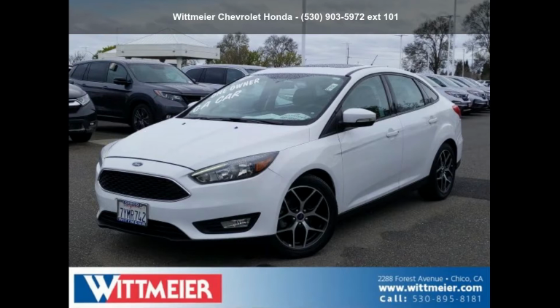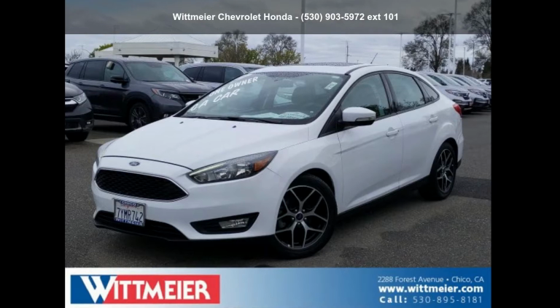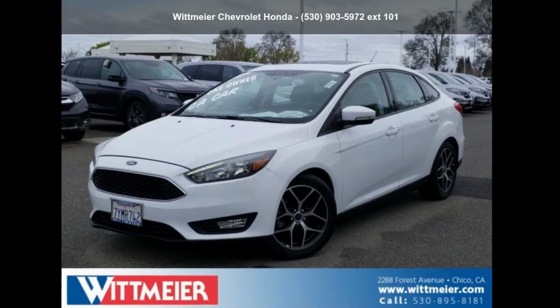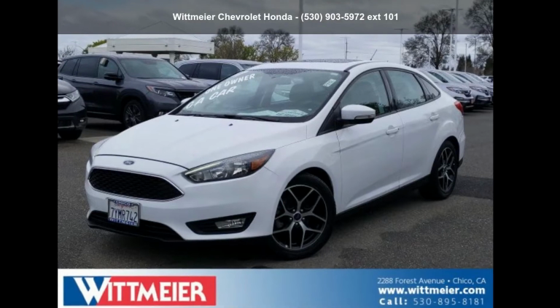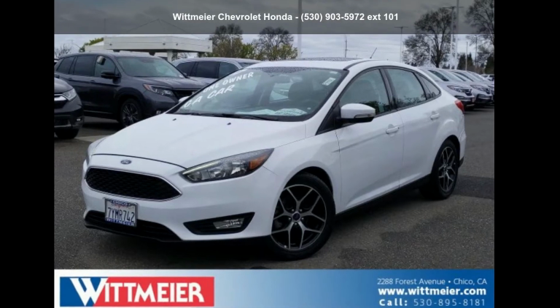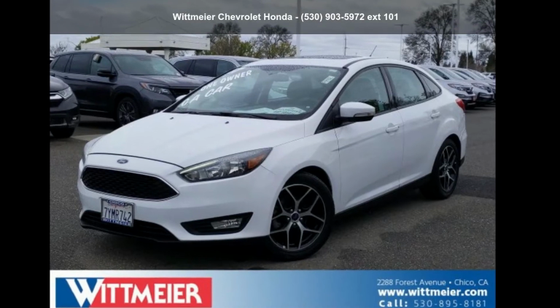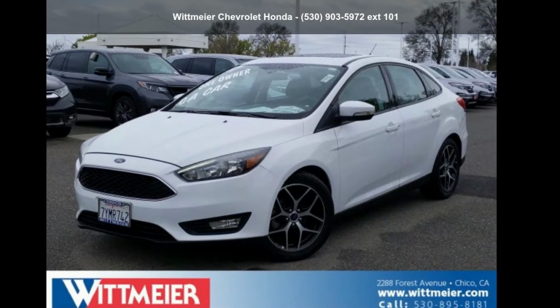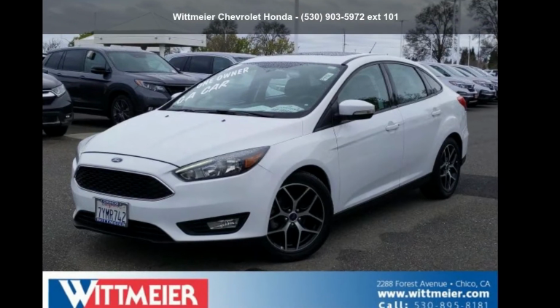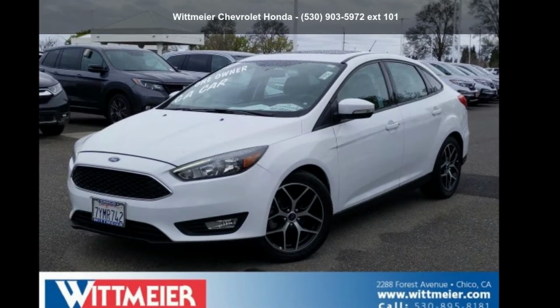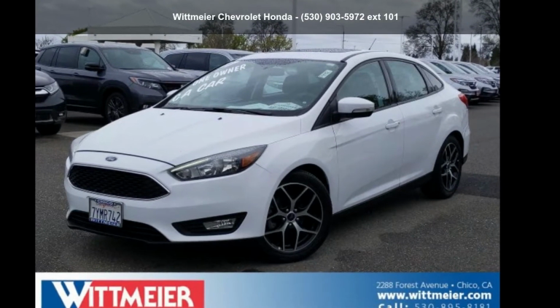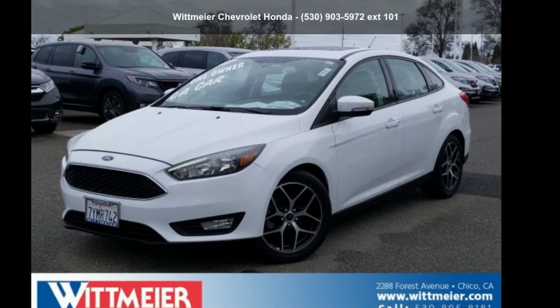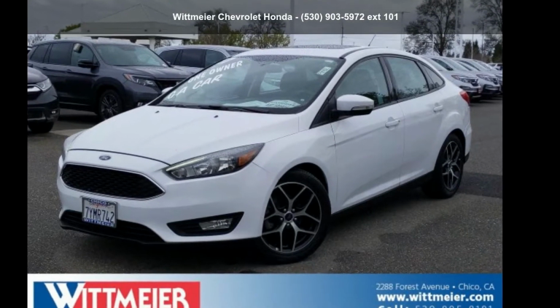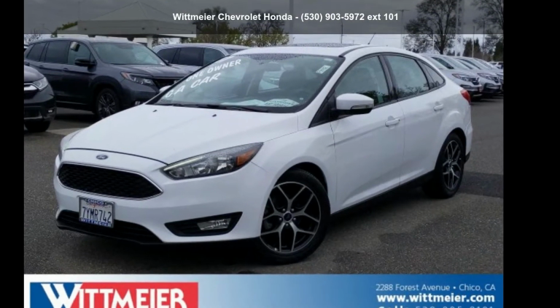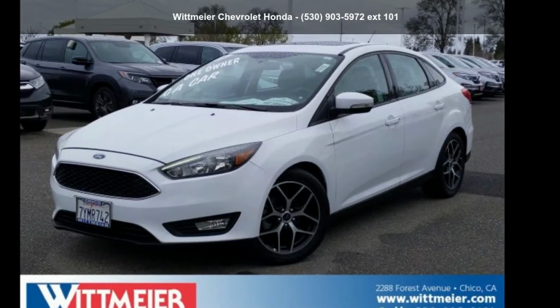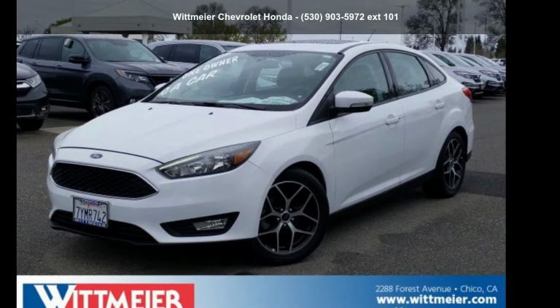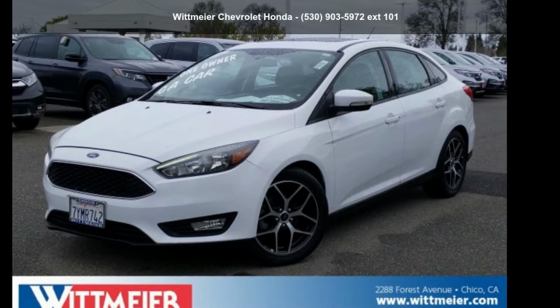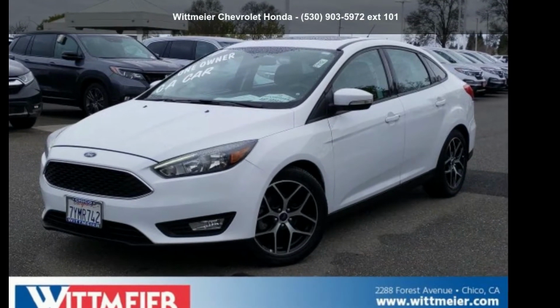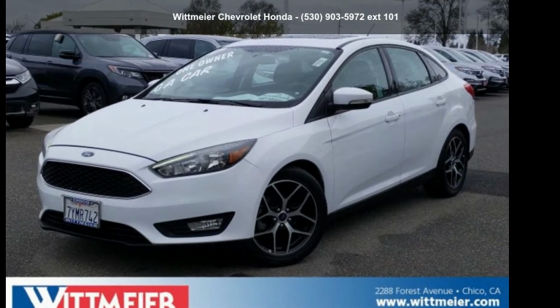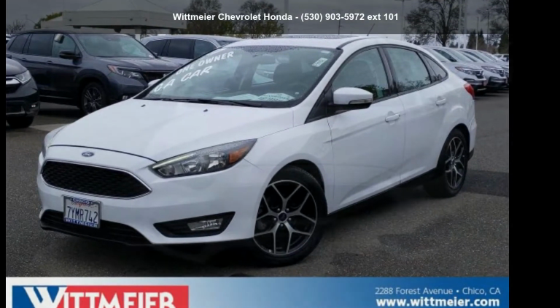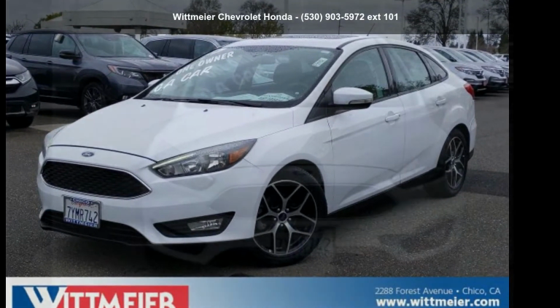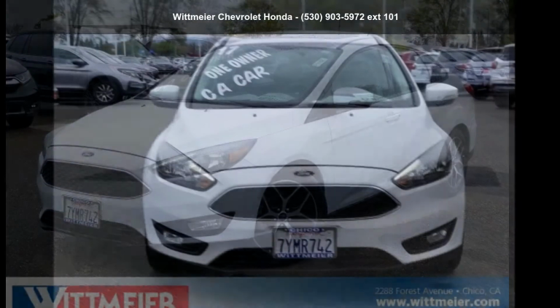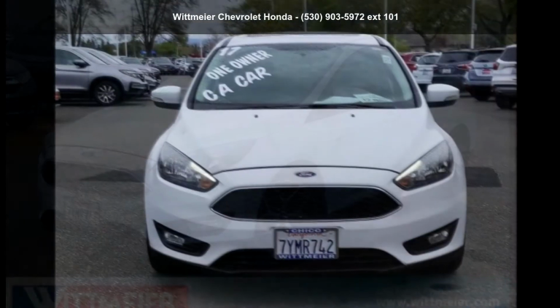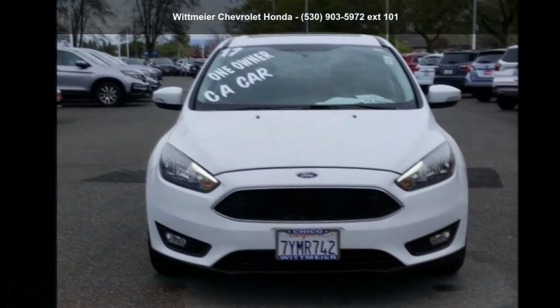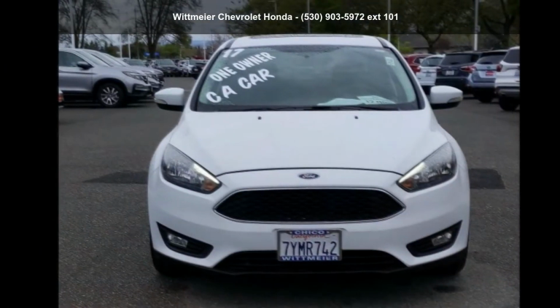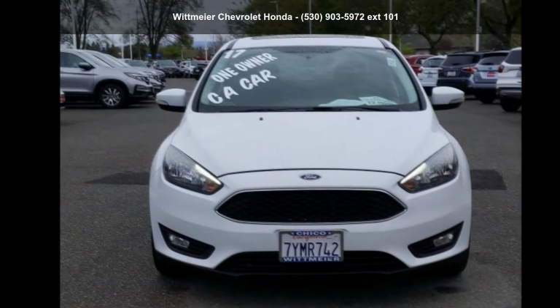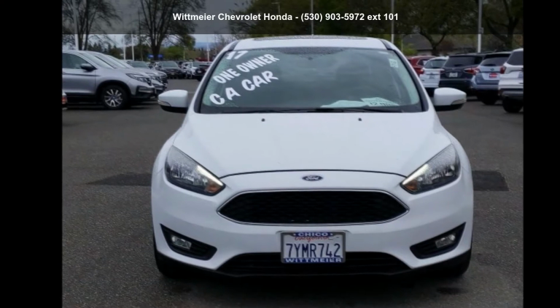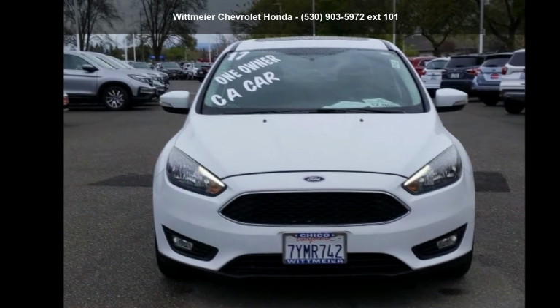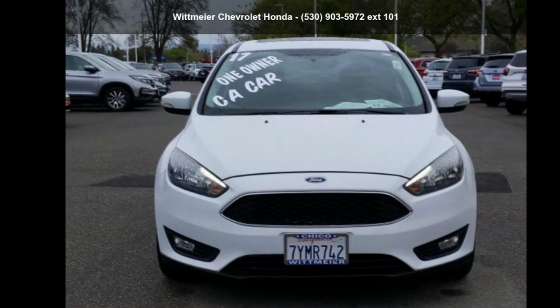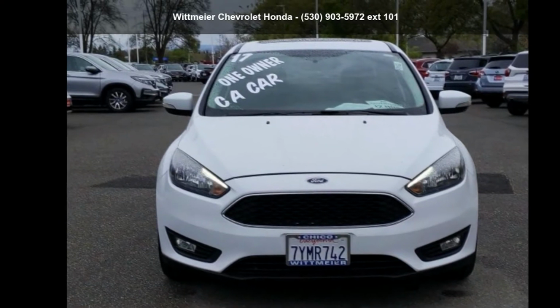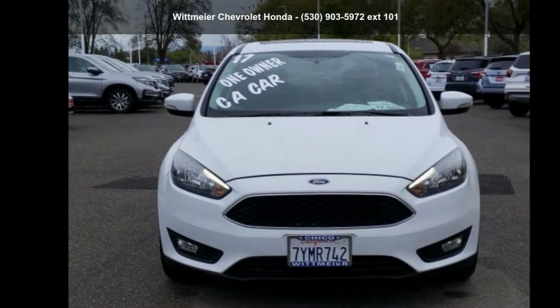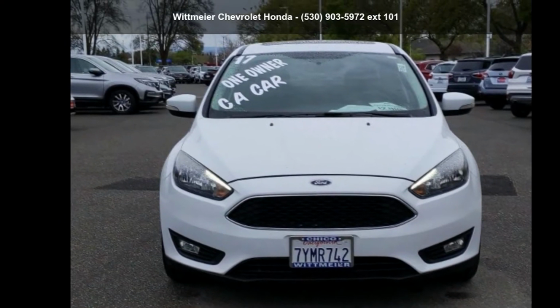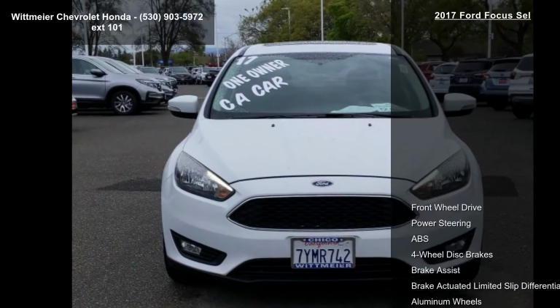Check out this 2017 Ford Focus SEL. This may be the set of wheels you've been looking for.